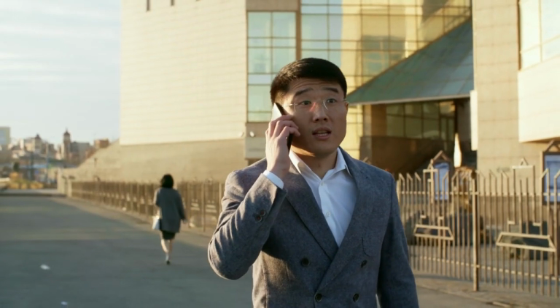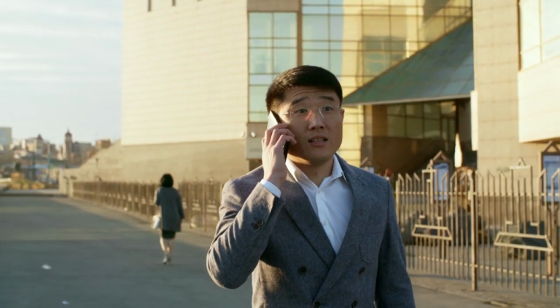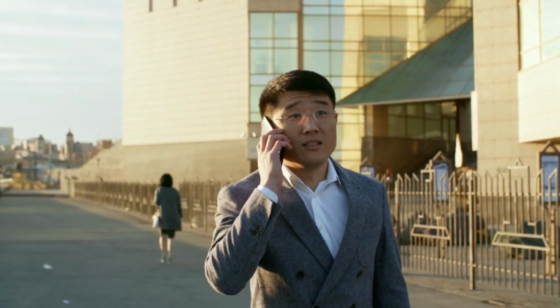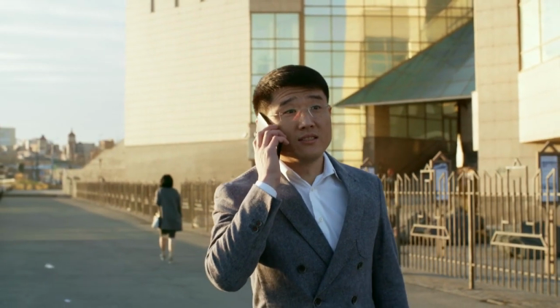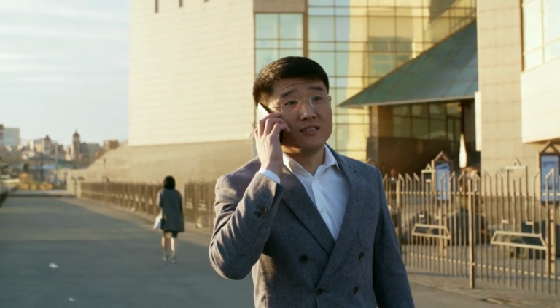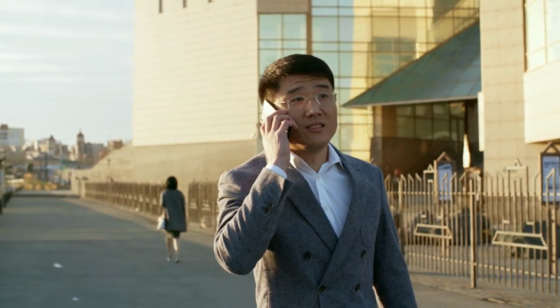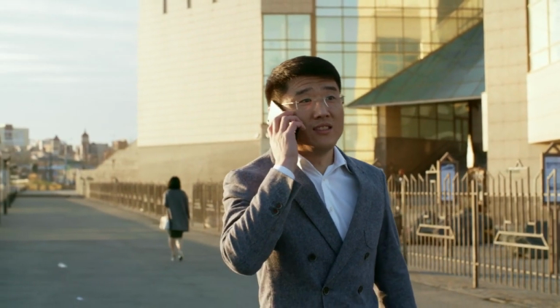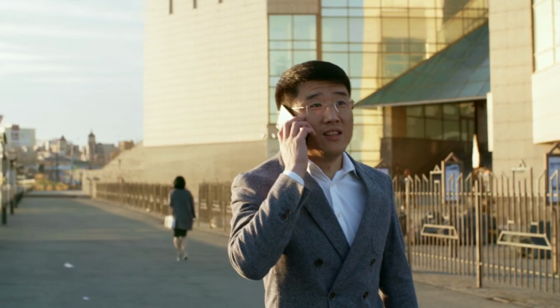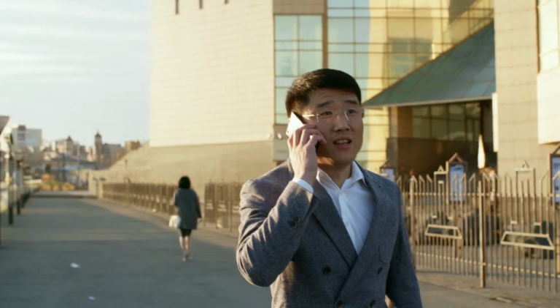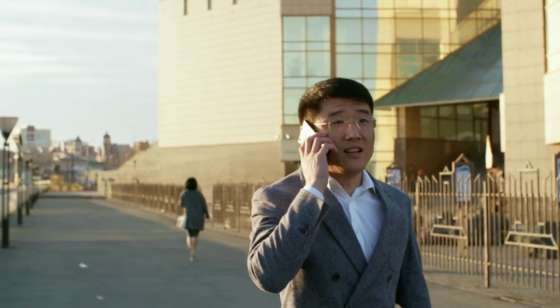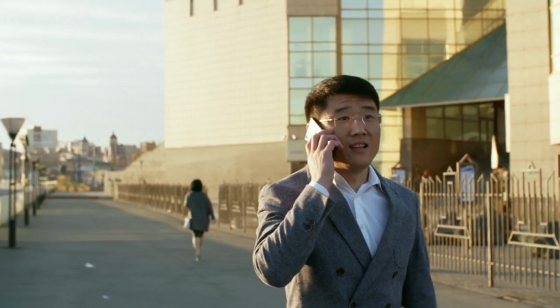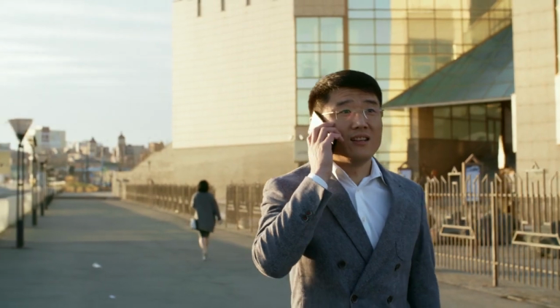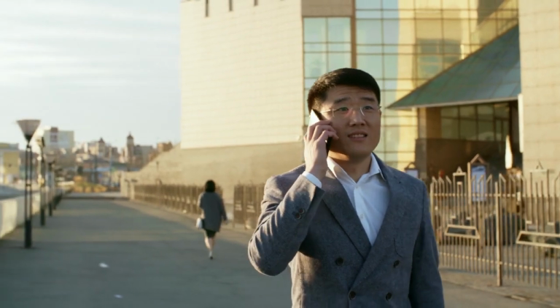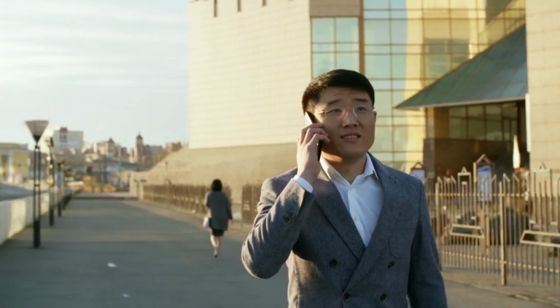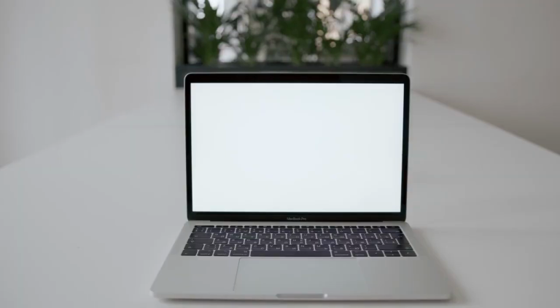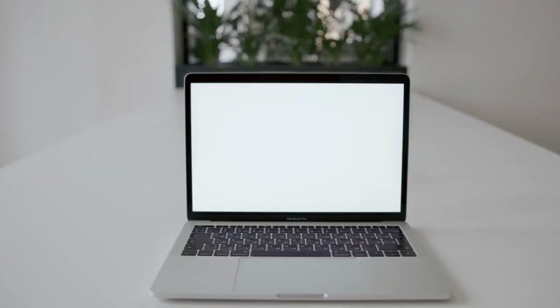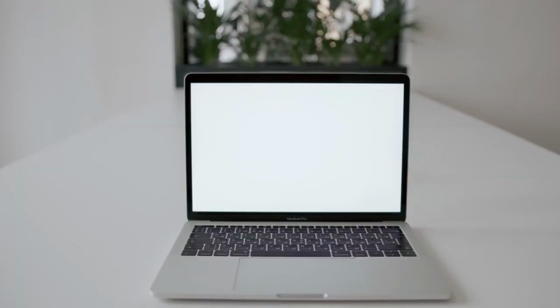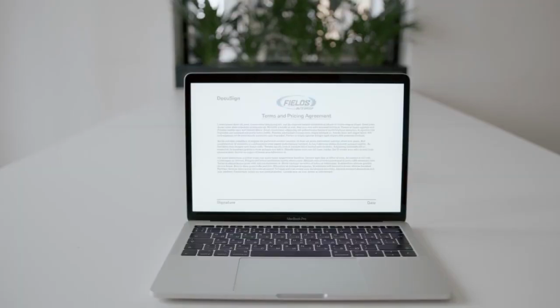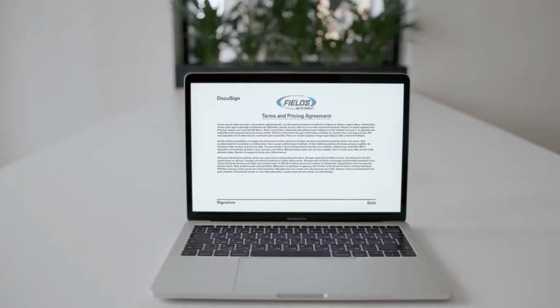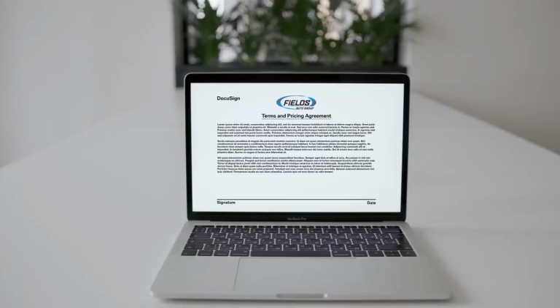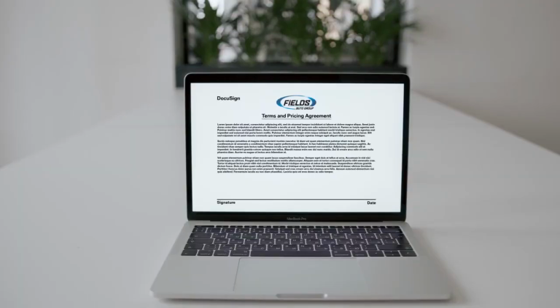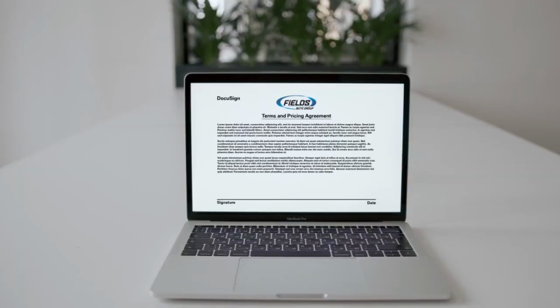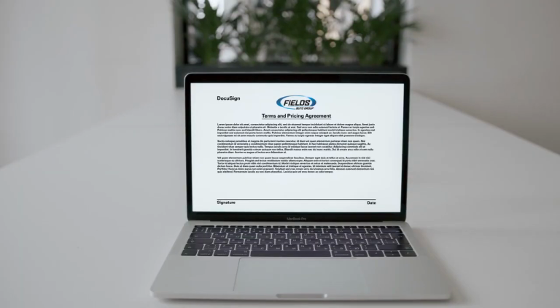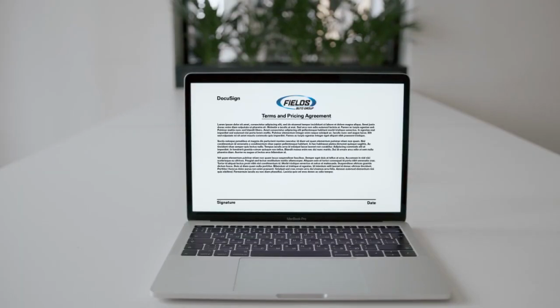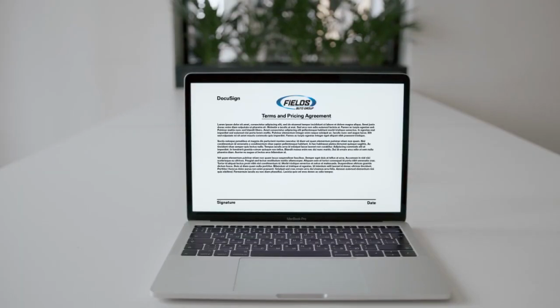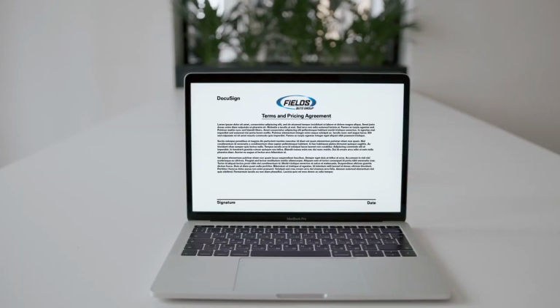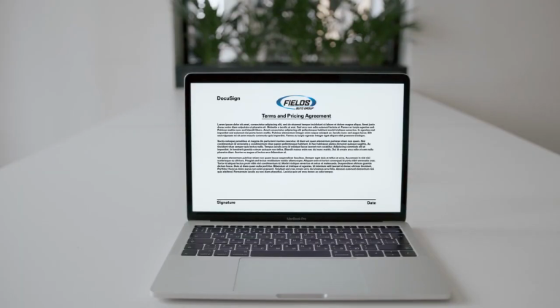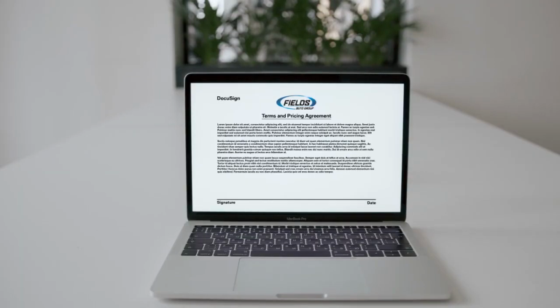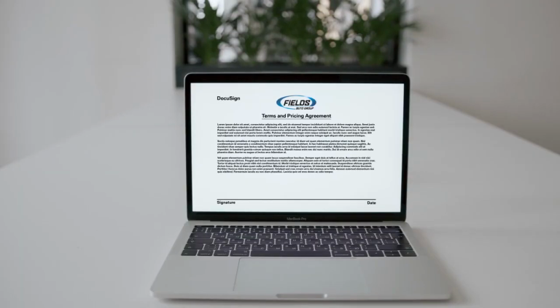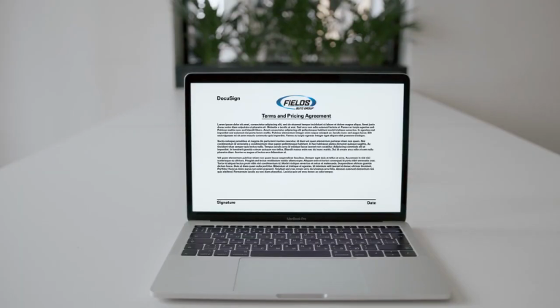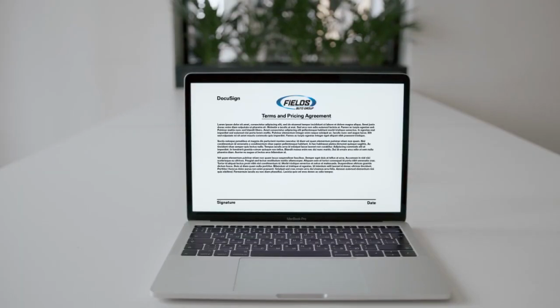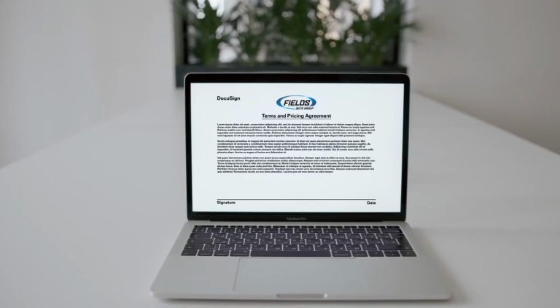Once you've agreed to terms and pricing, you will then sign the terms worksheet via DocuSign online.